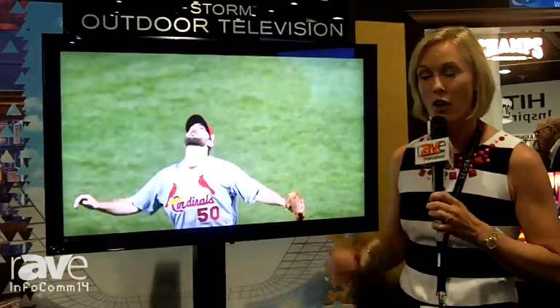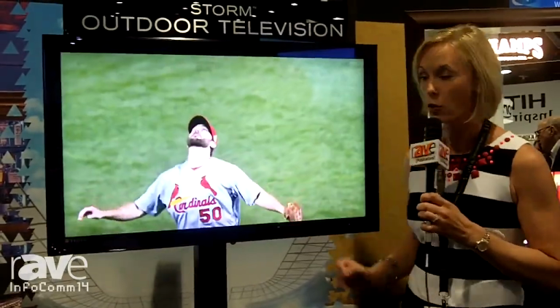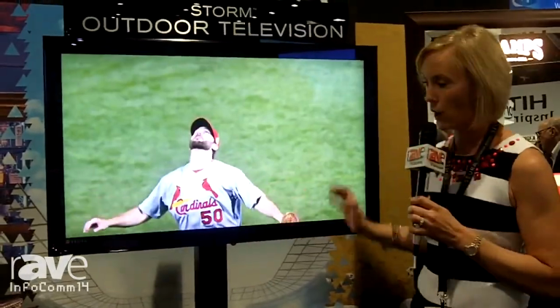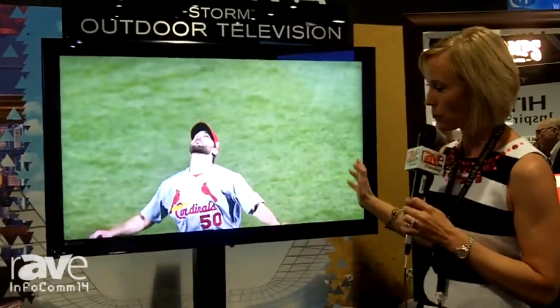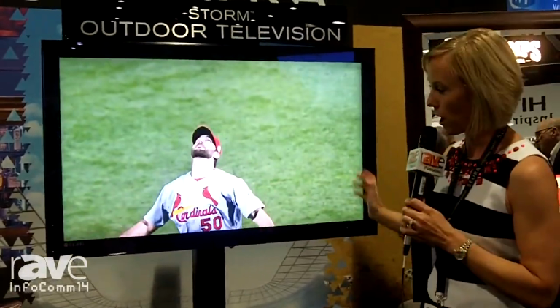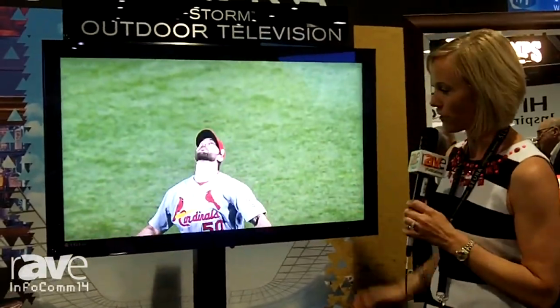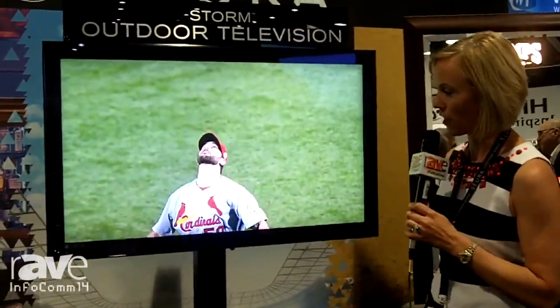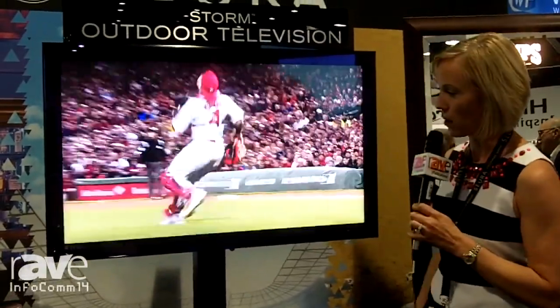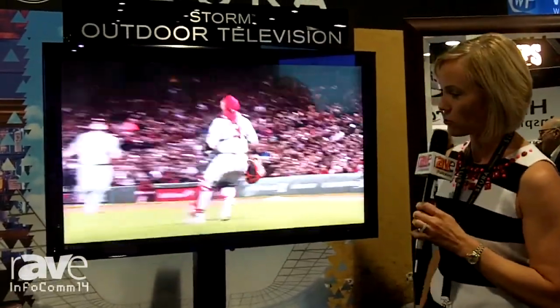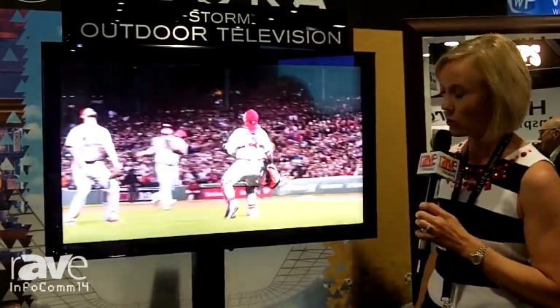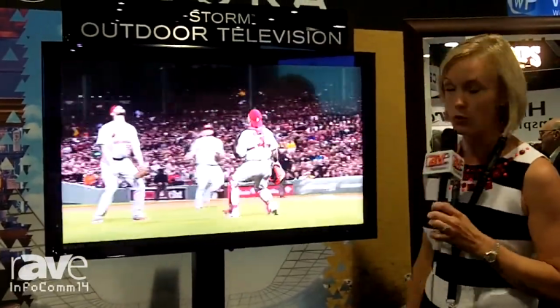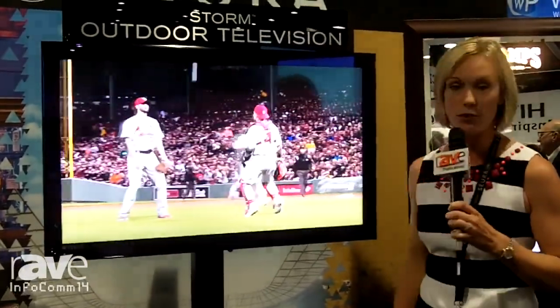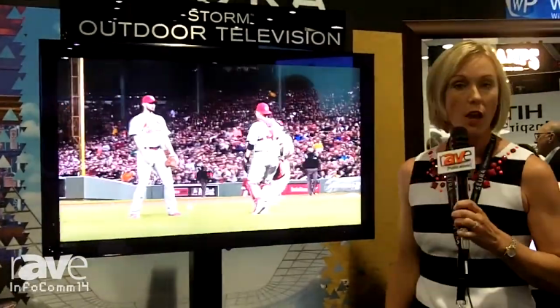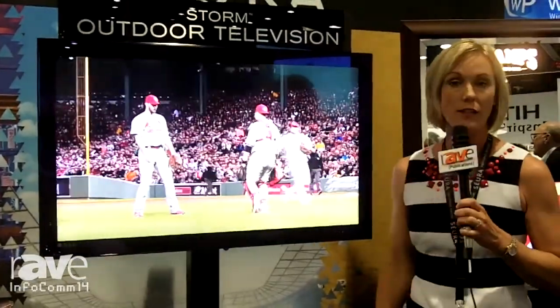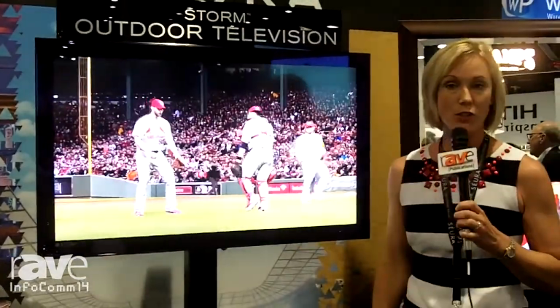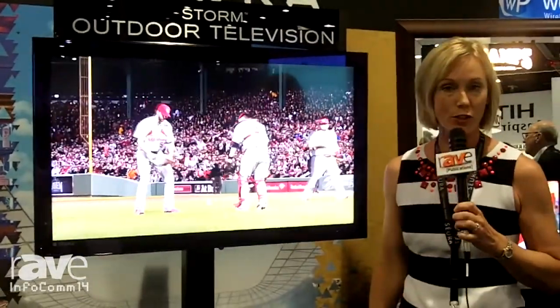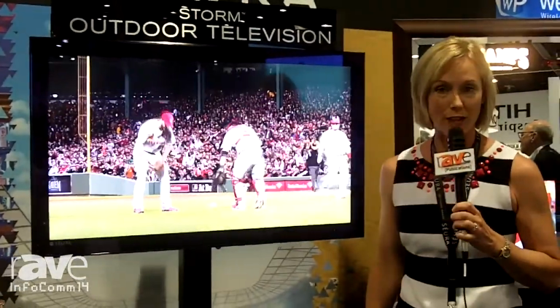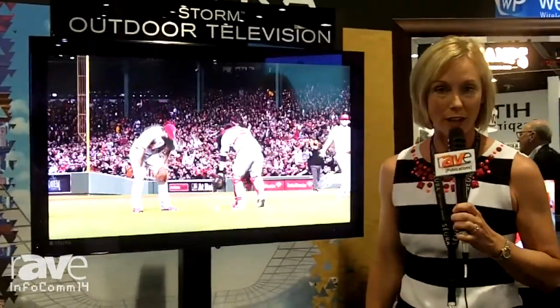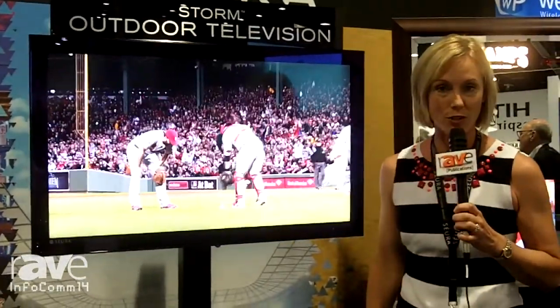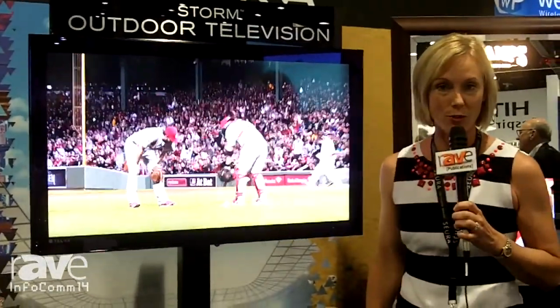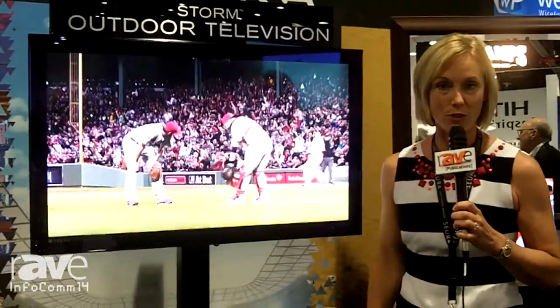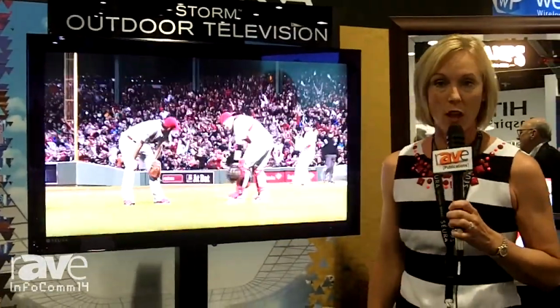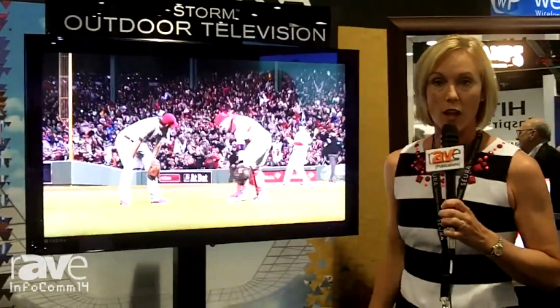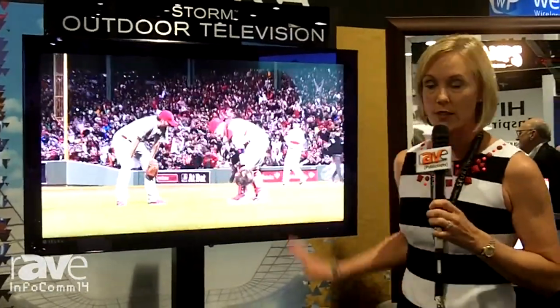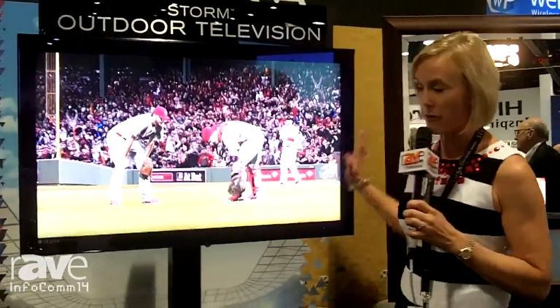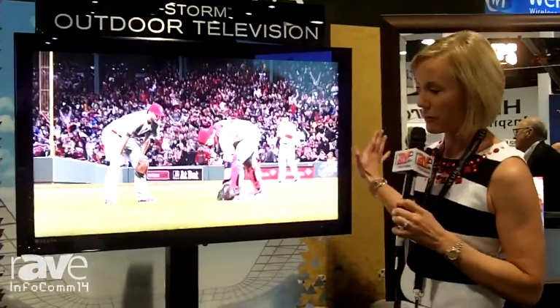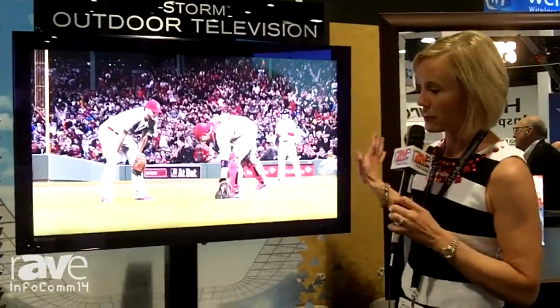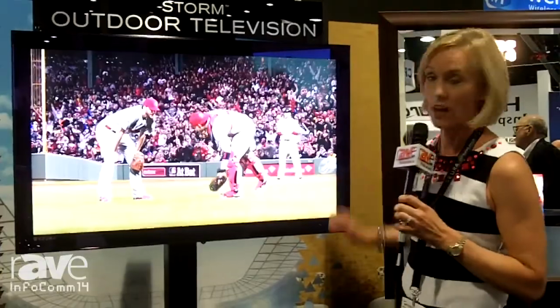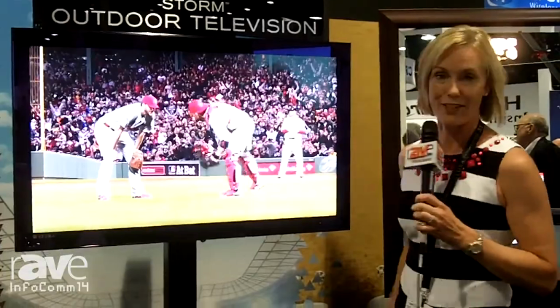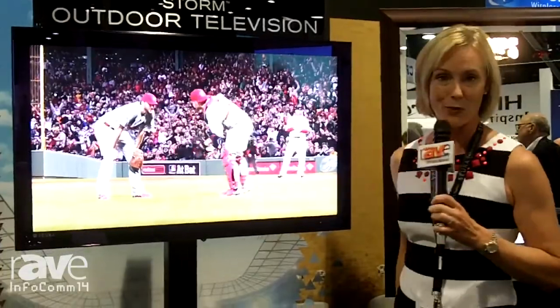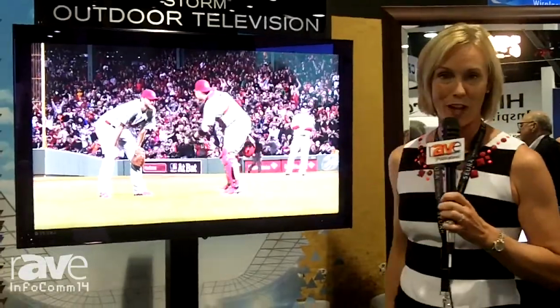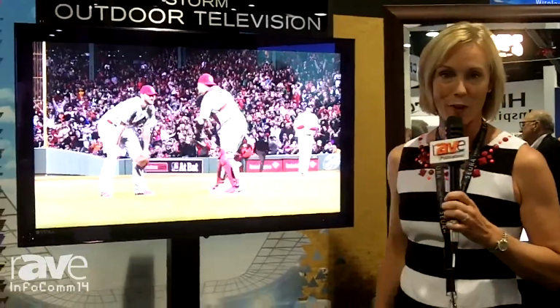Great product for outdoor use and digital signage use. Definitely check this one out.